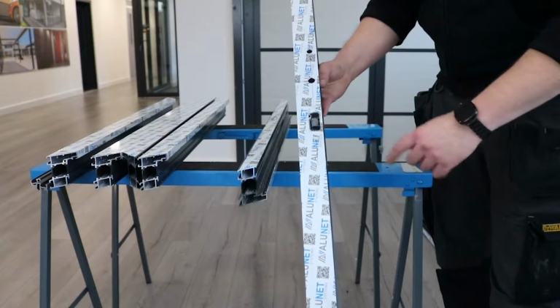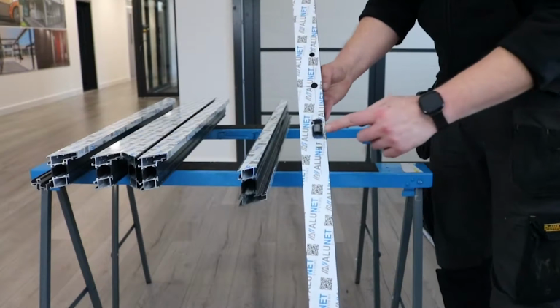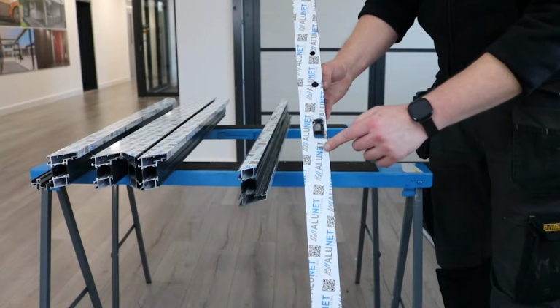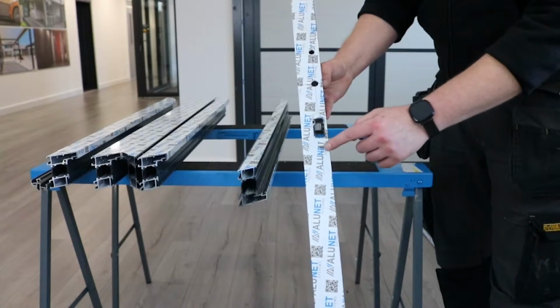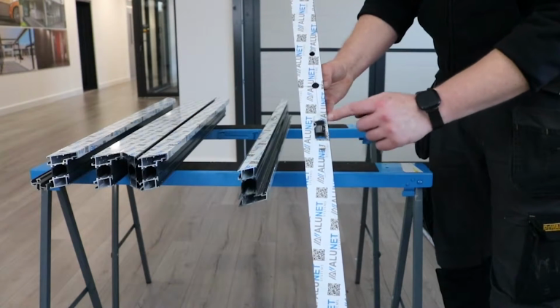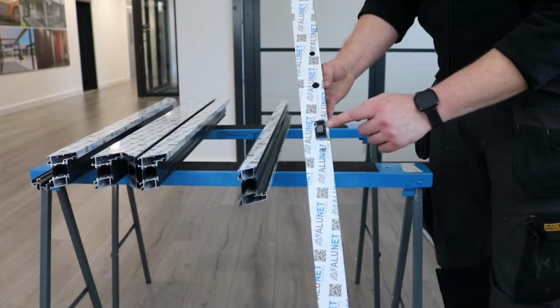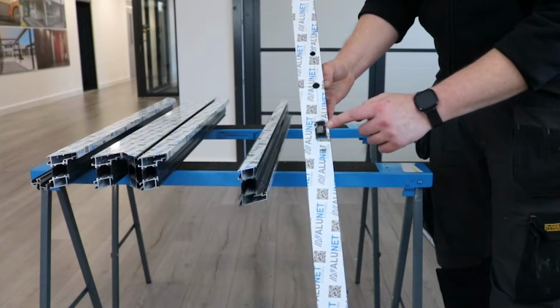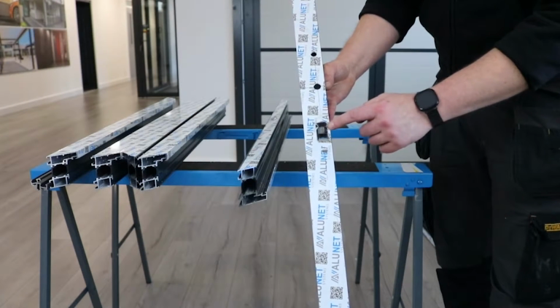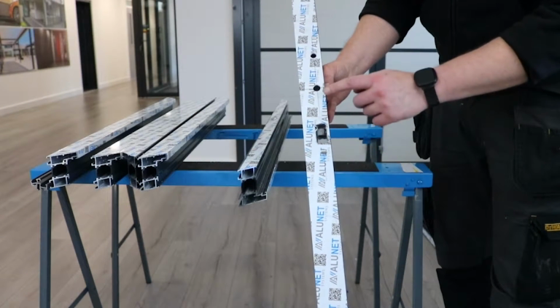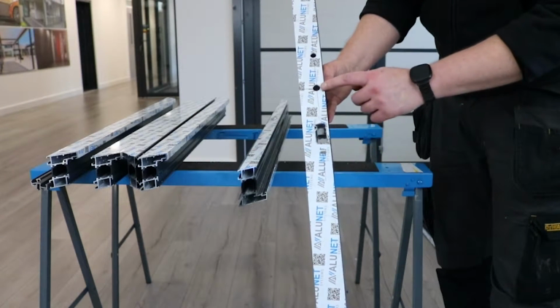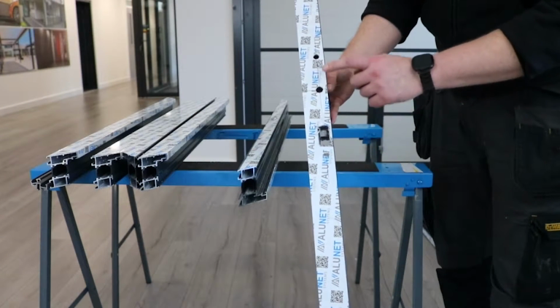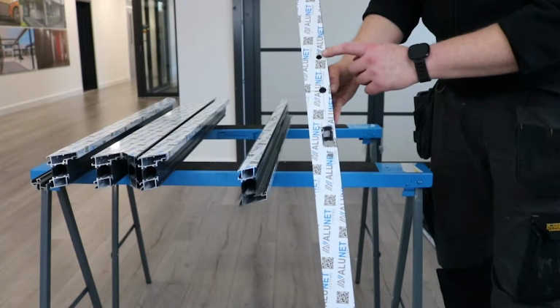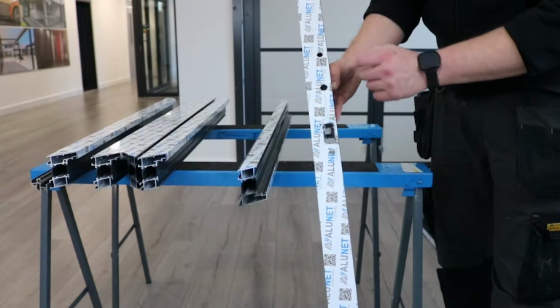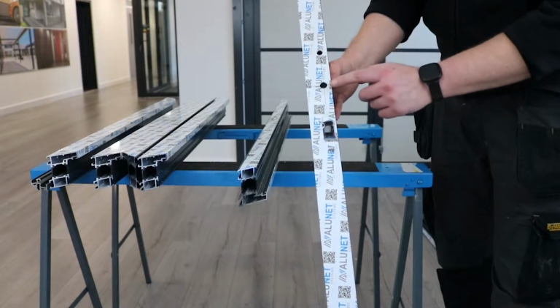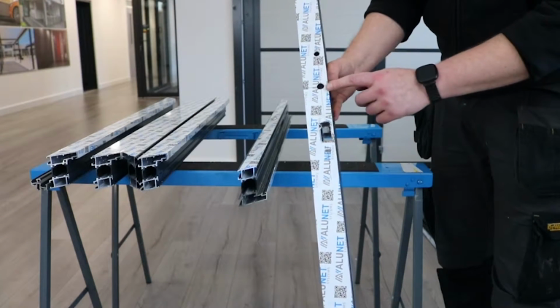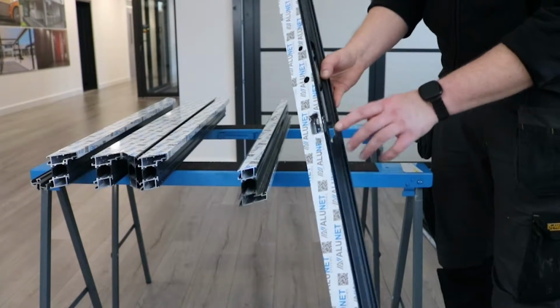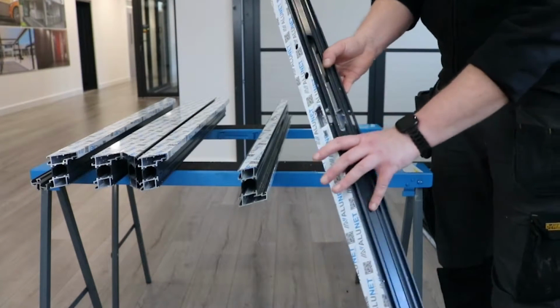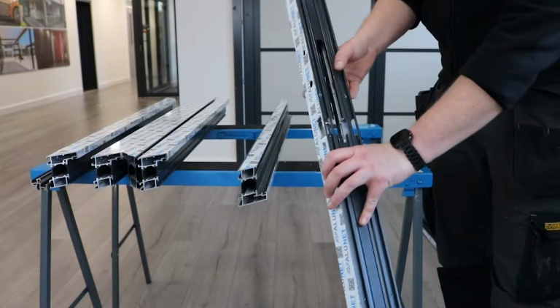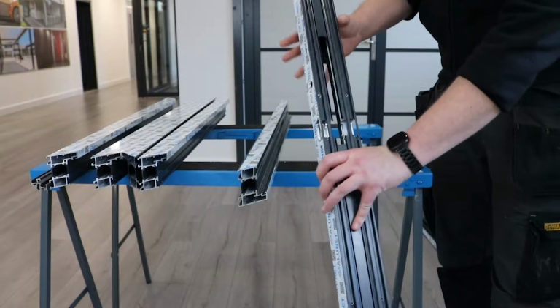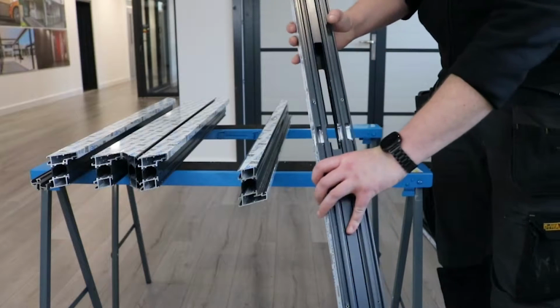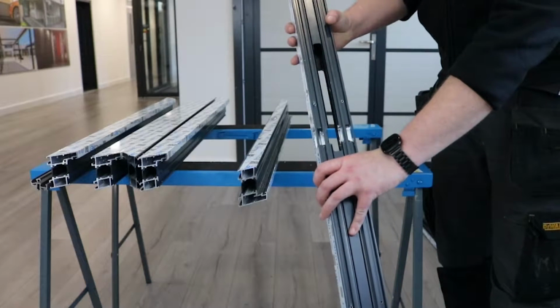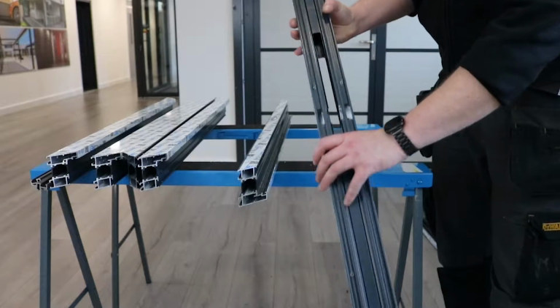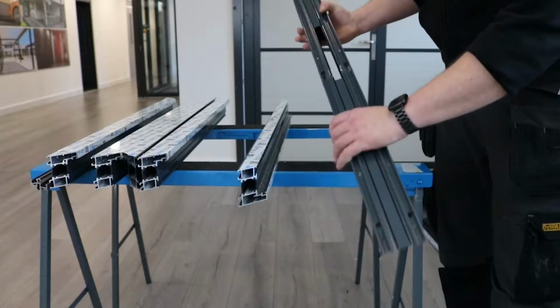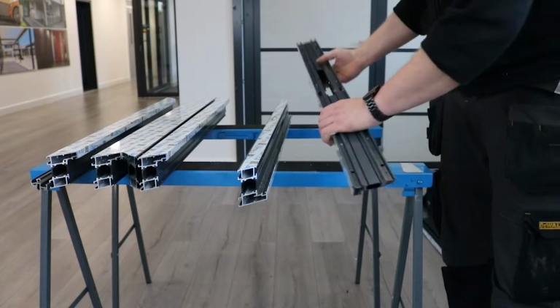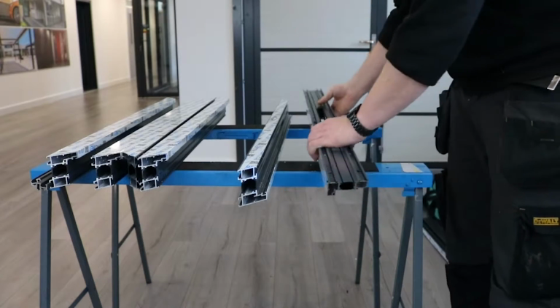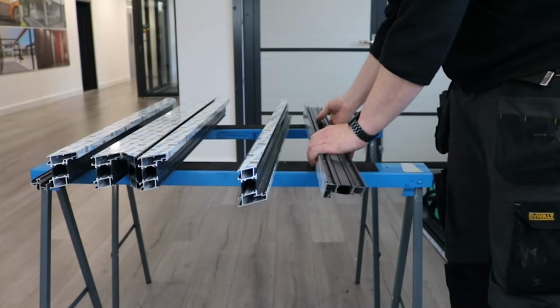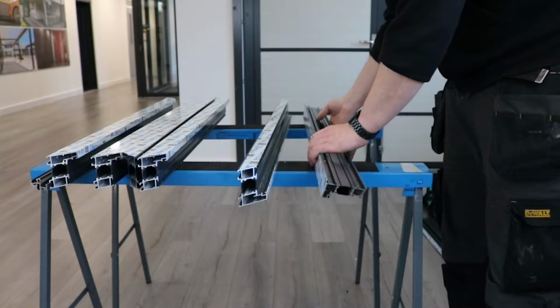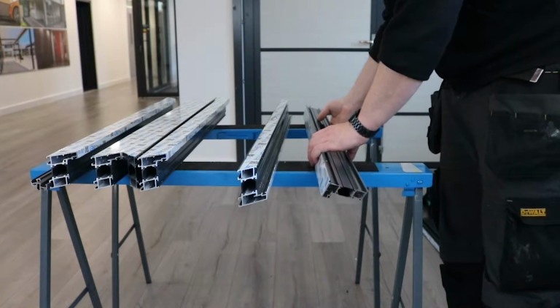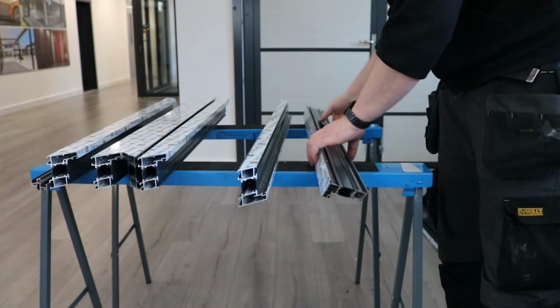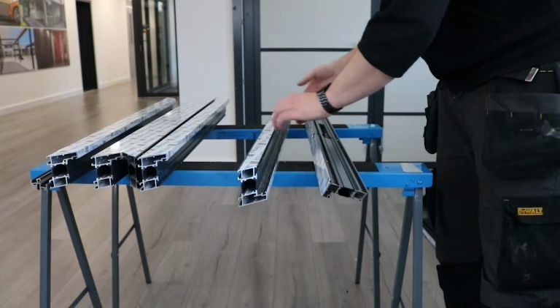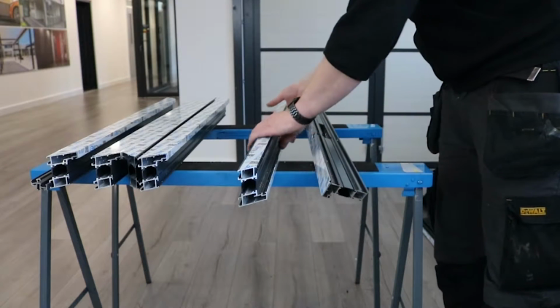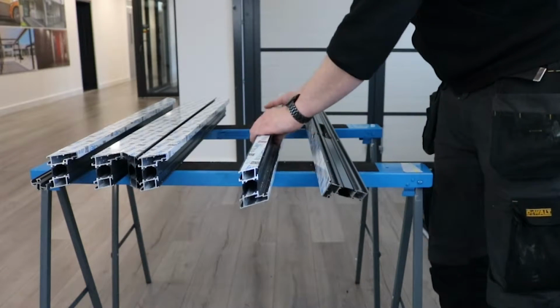Step 2 is to route all our holes for the locks, spindles, and shoot bolts. All of these measurements are in the fabrication manual.